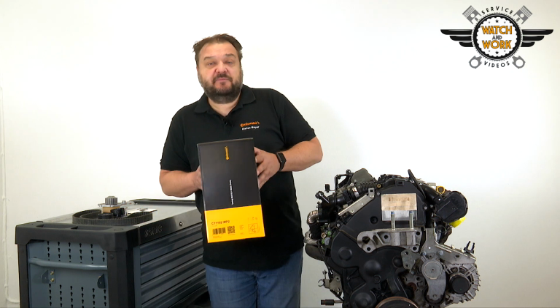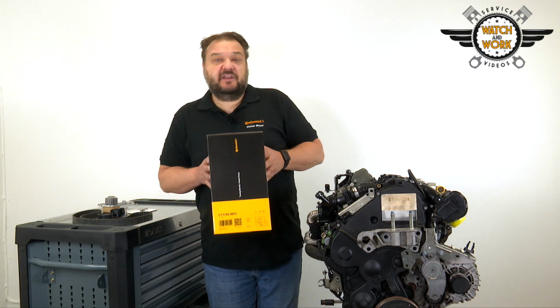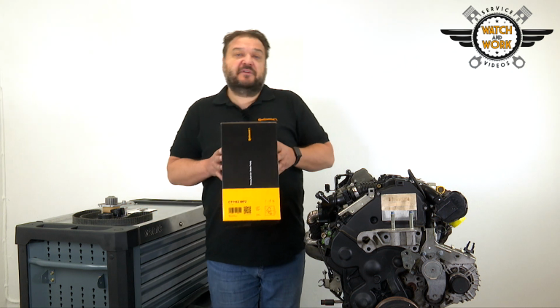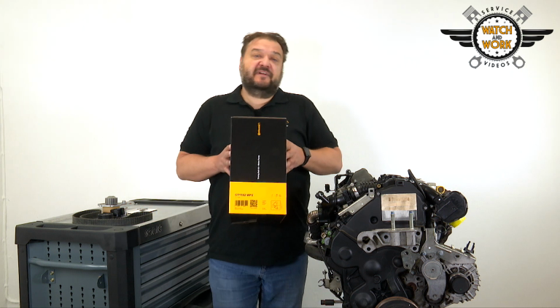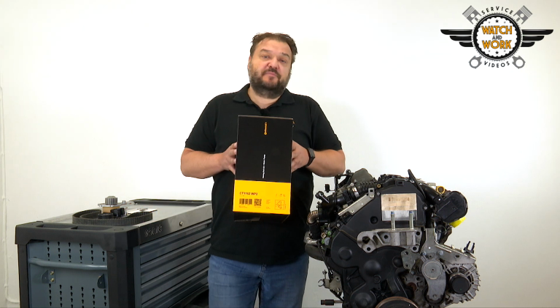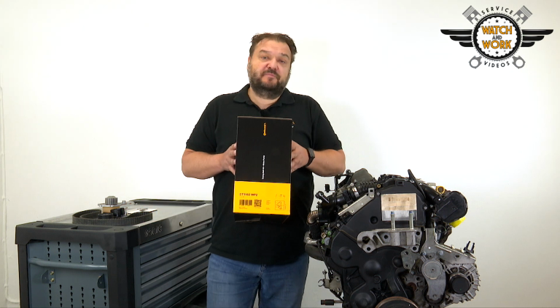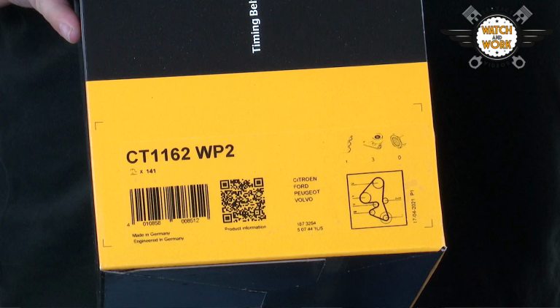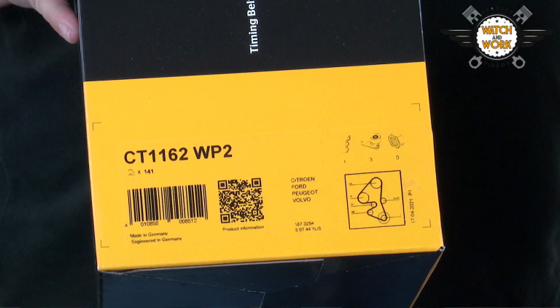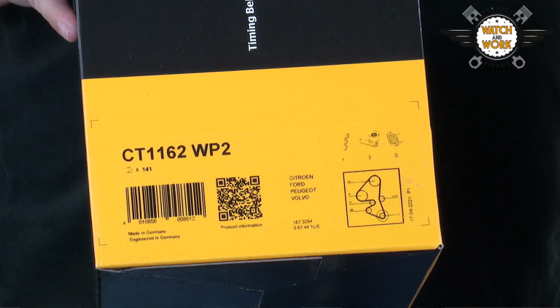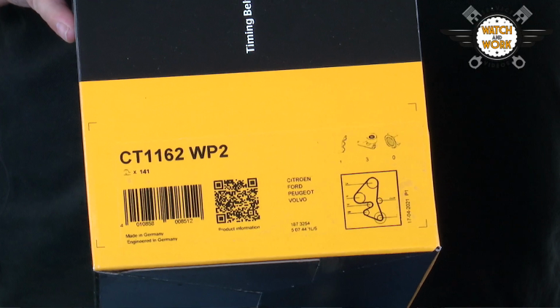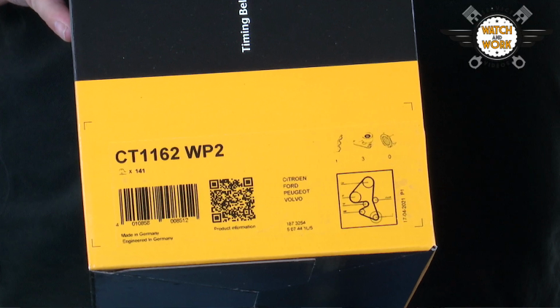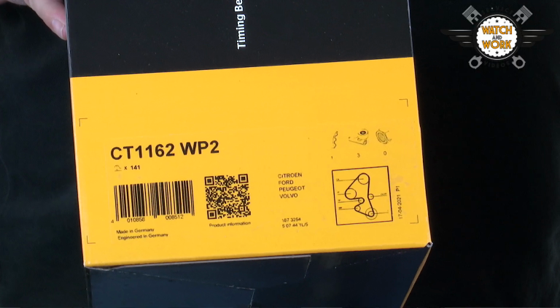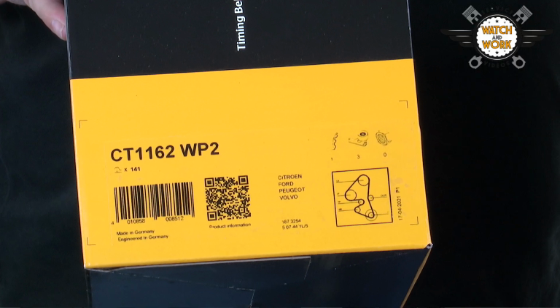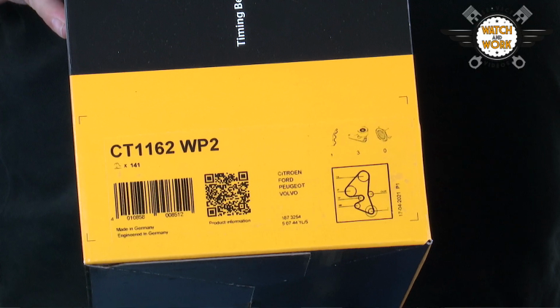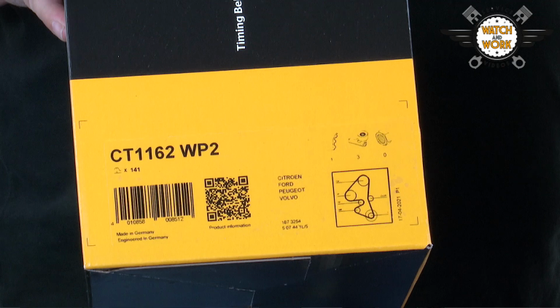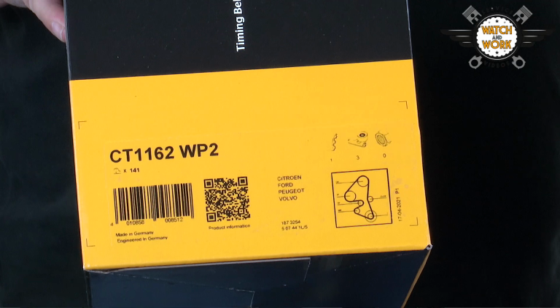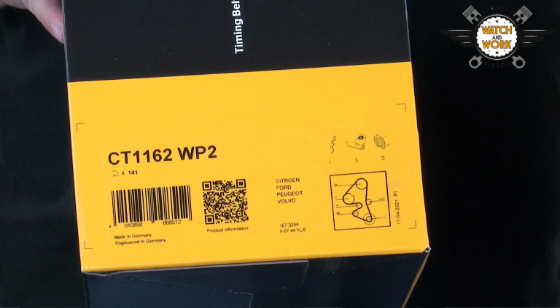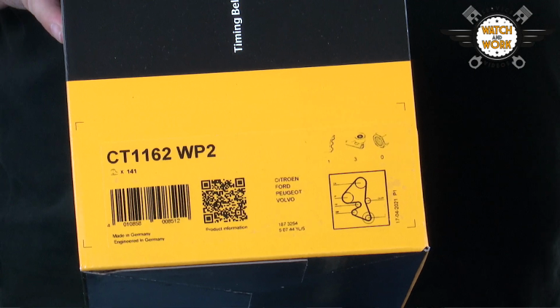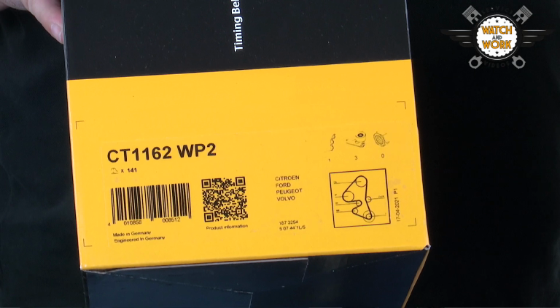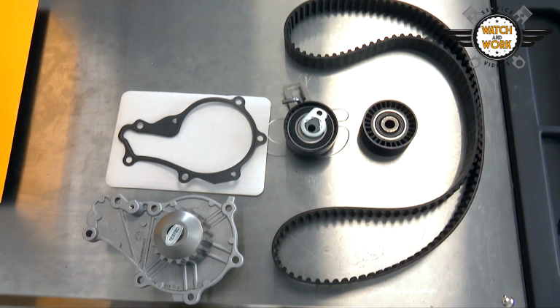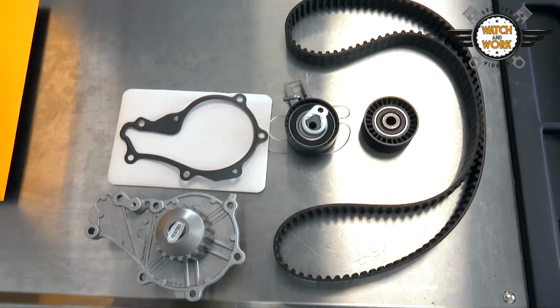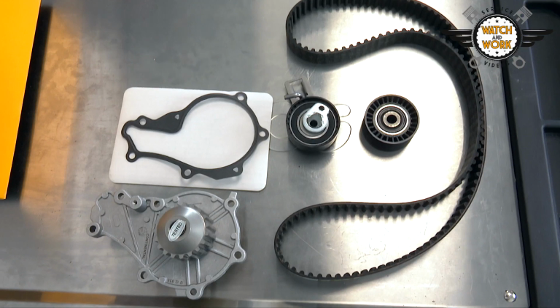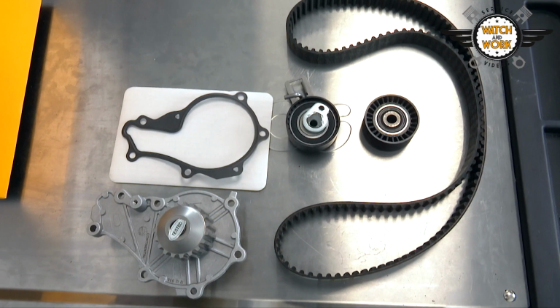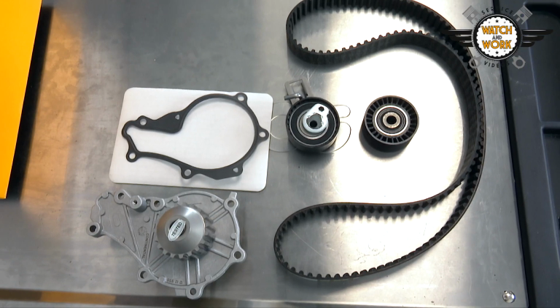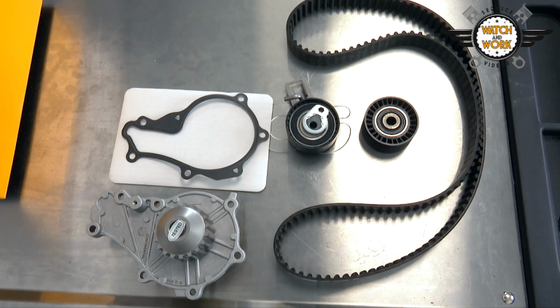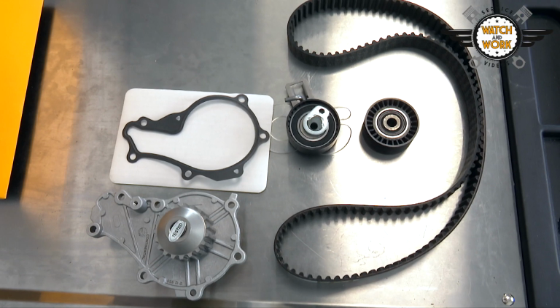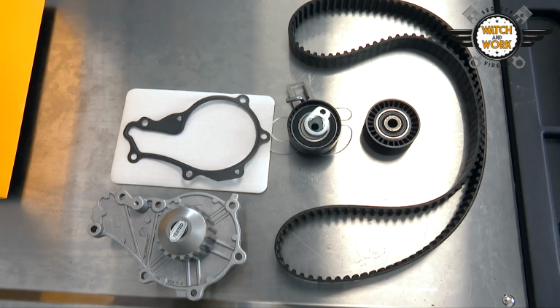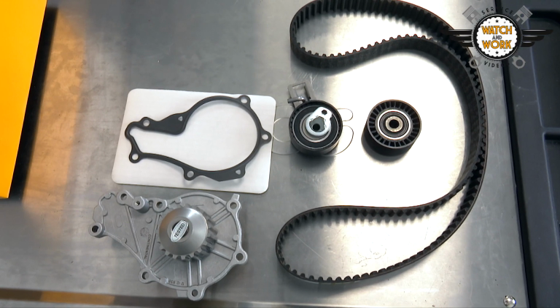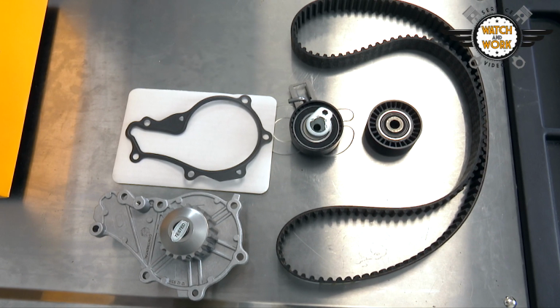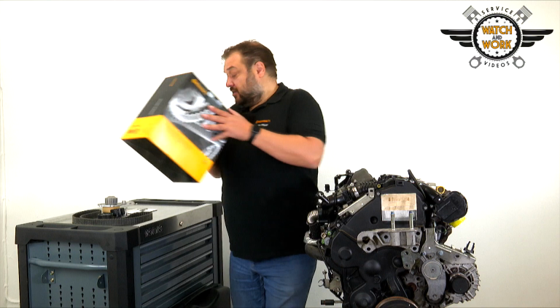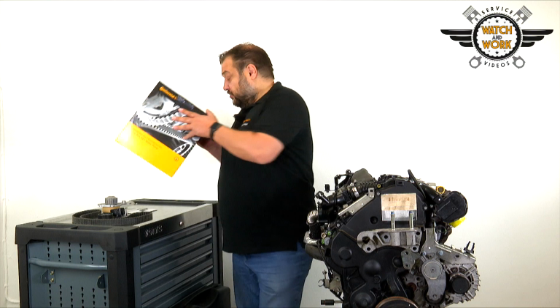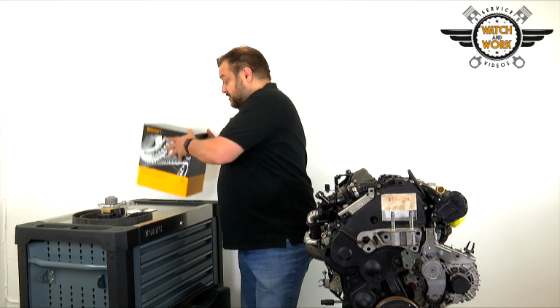You'll need our CT1162 WP2 timing belt kit with water pump and the V04 toolbox.